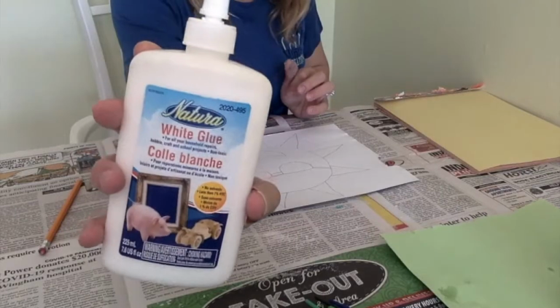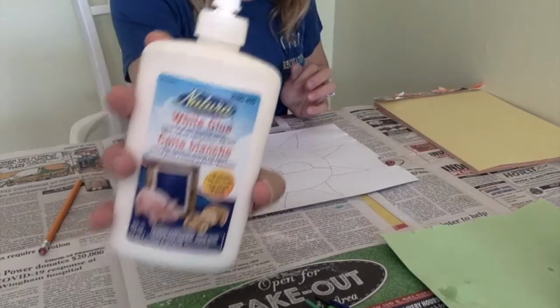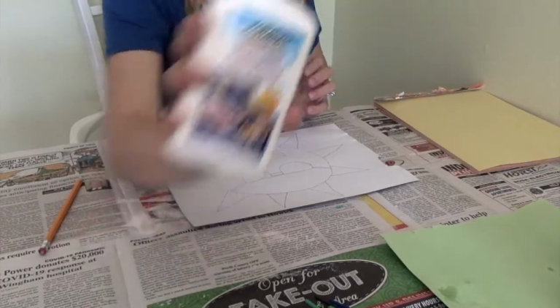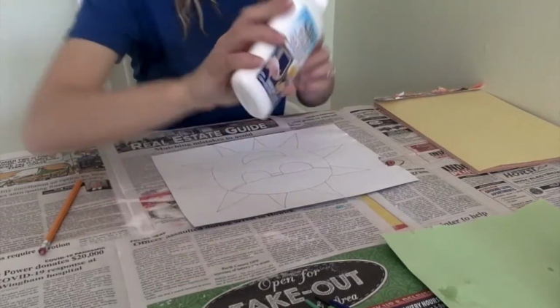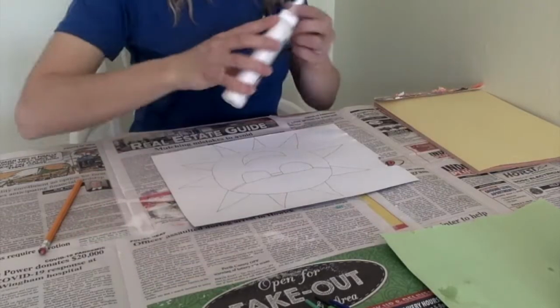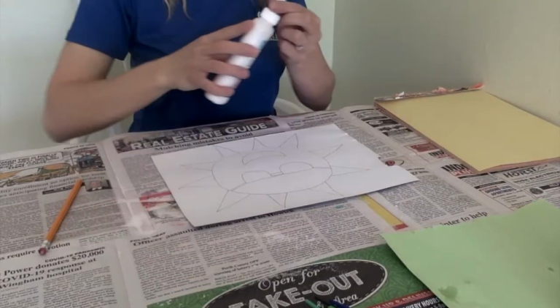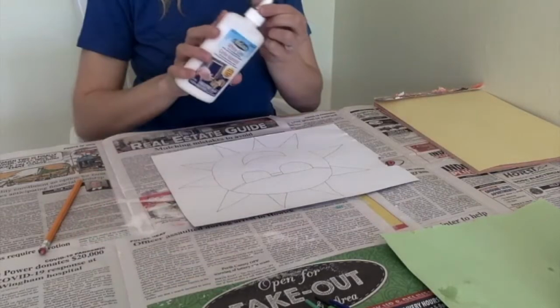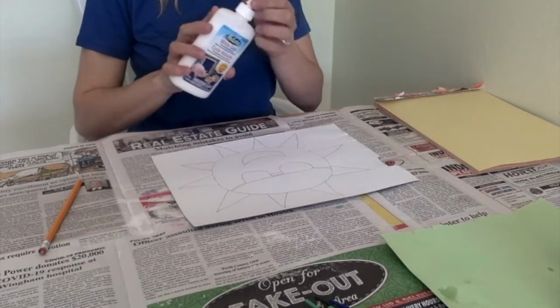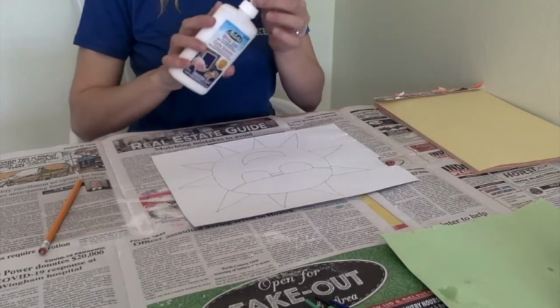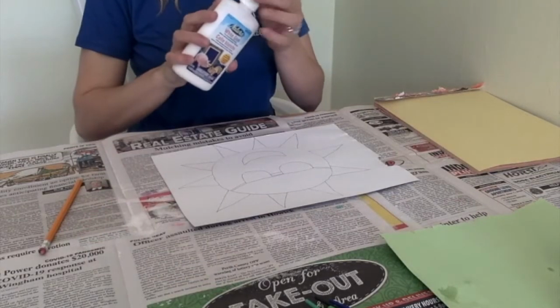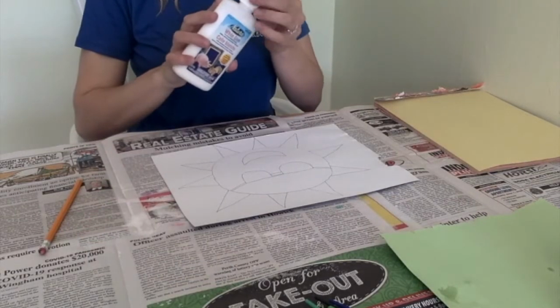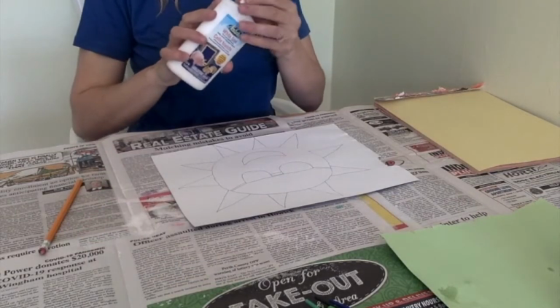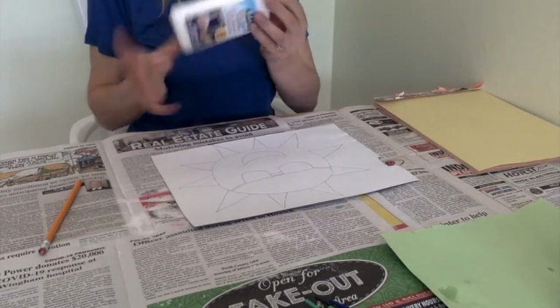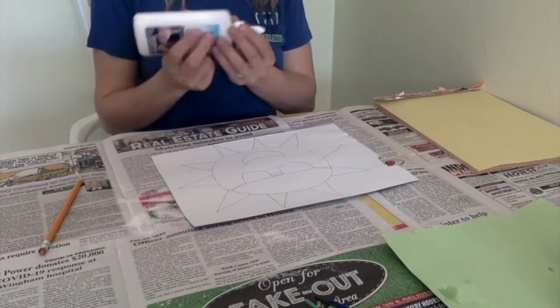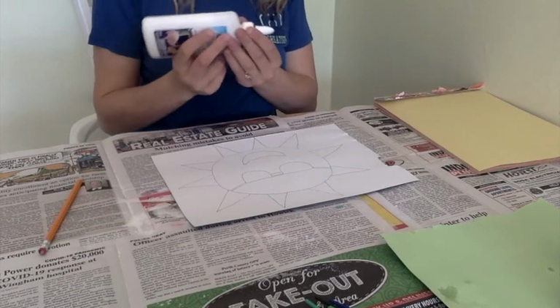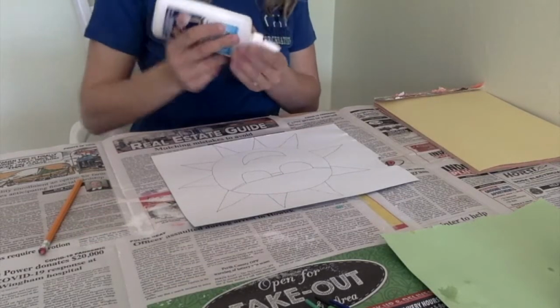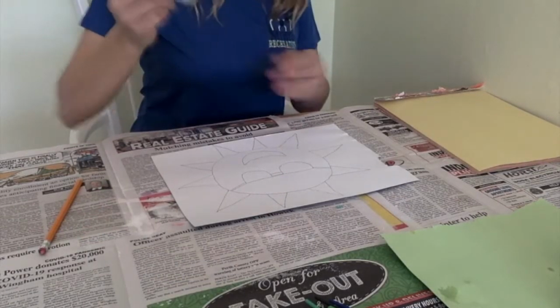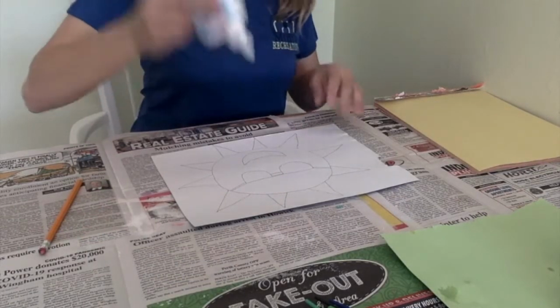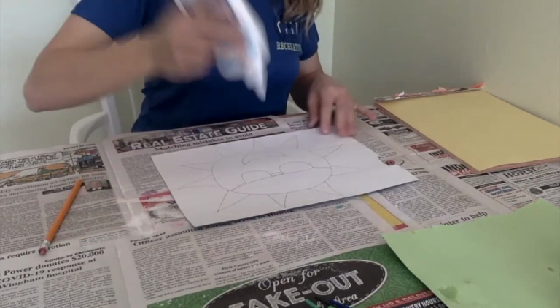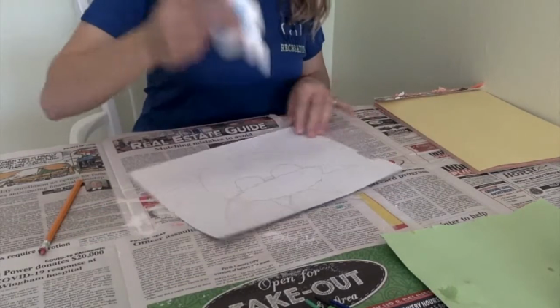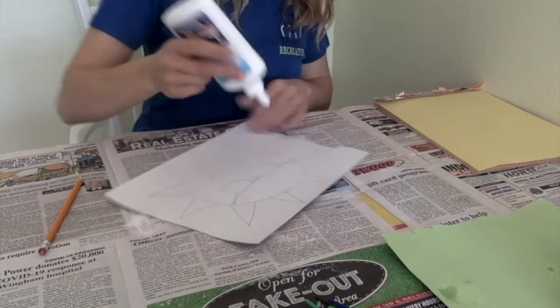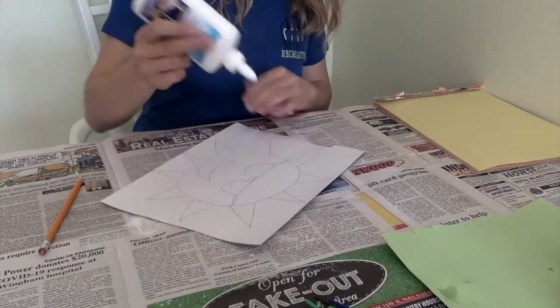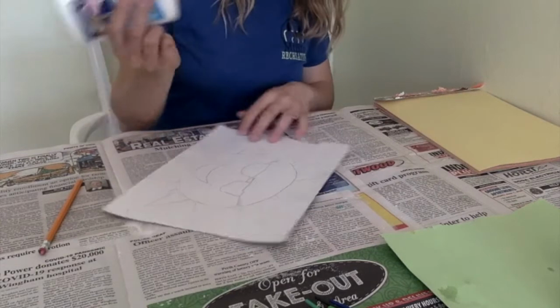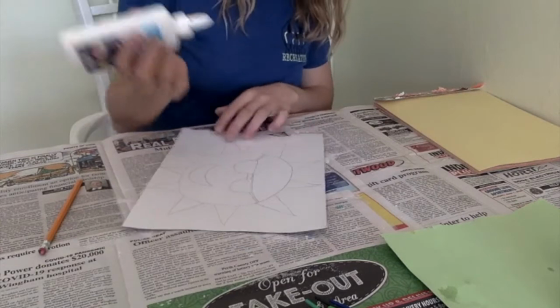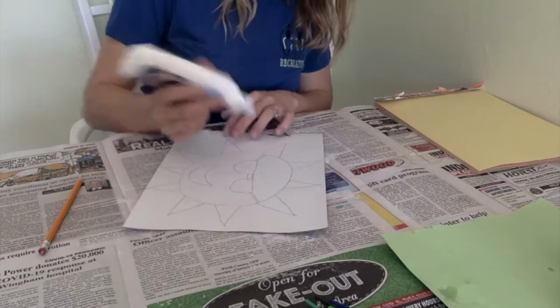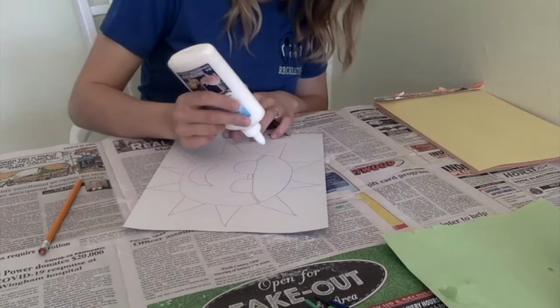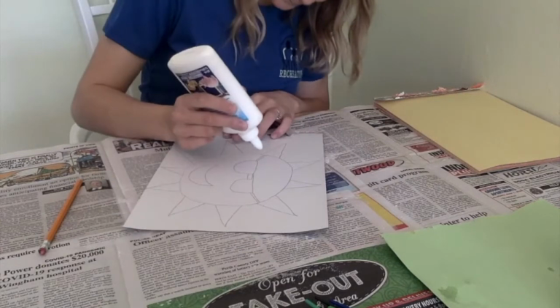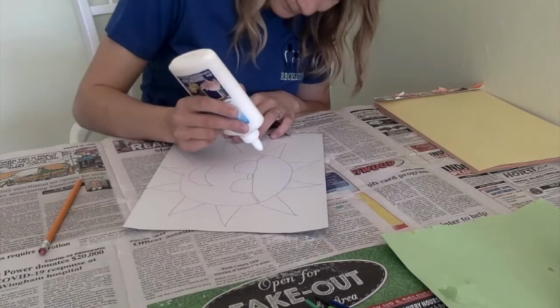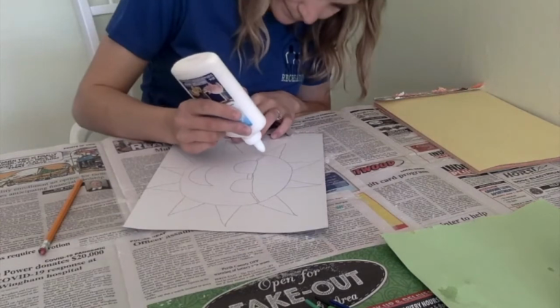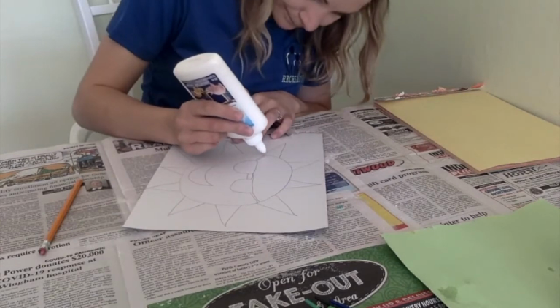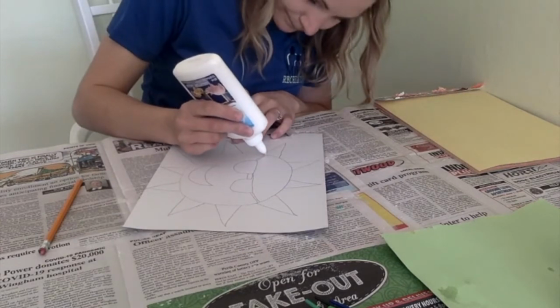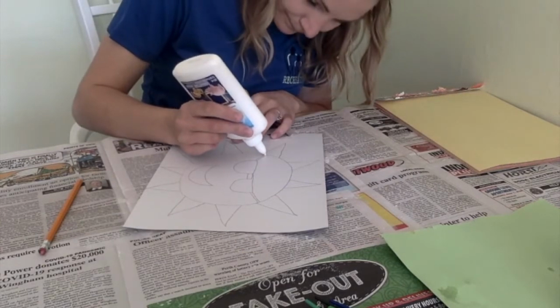Using your white glue, trace over the picture you have just drawn on your construction paper.